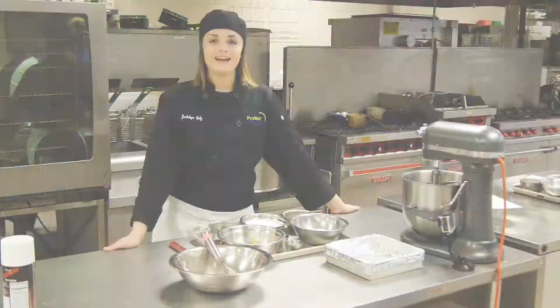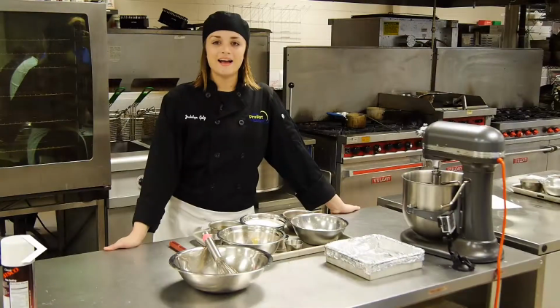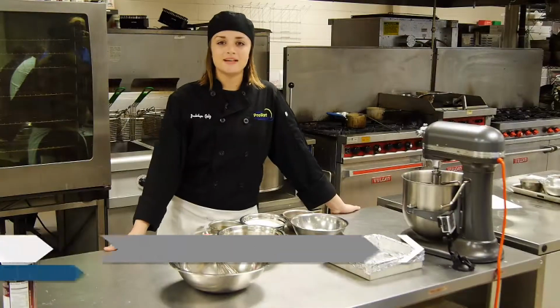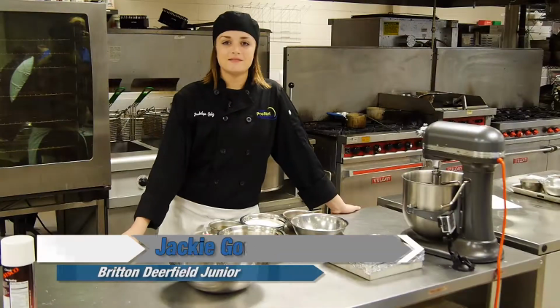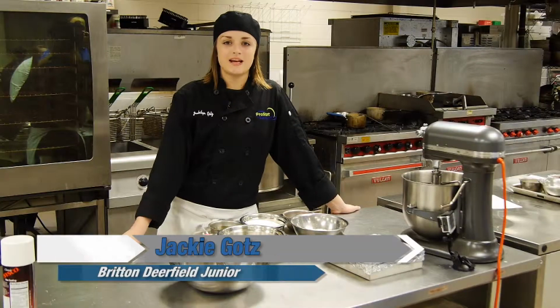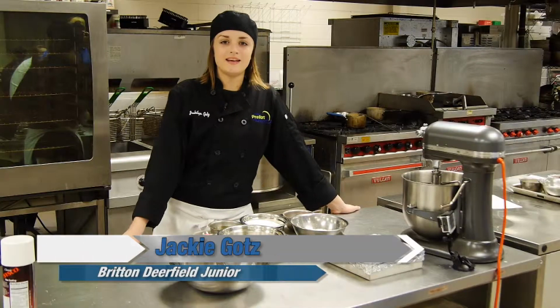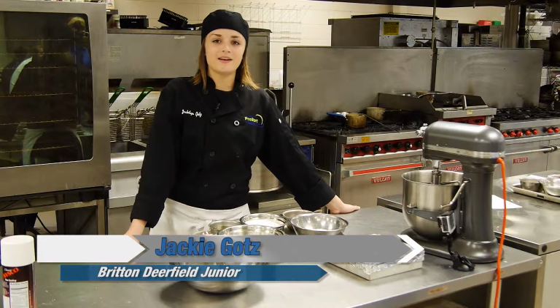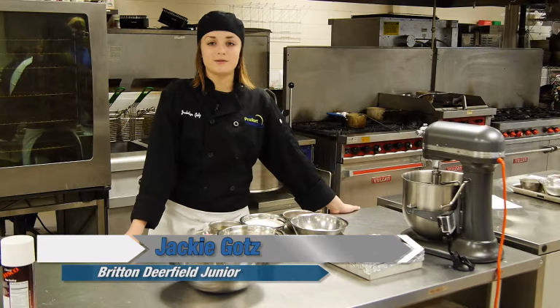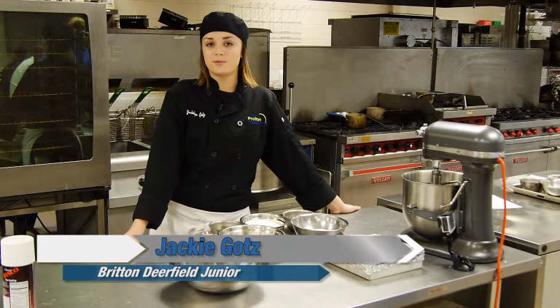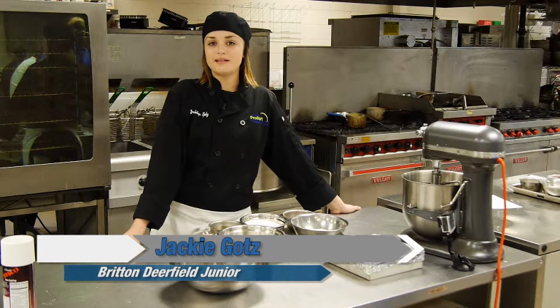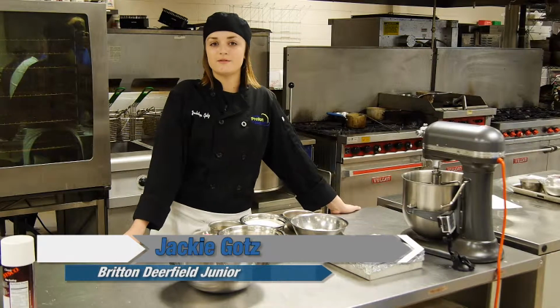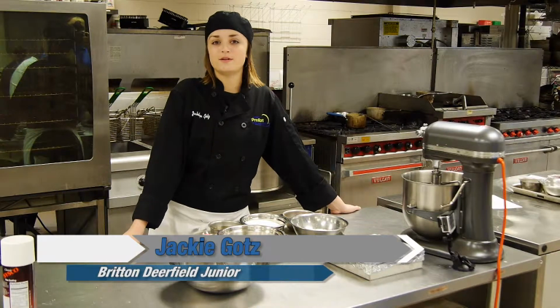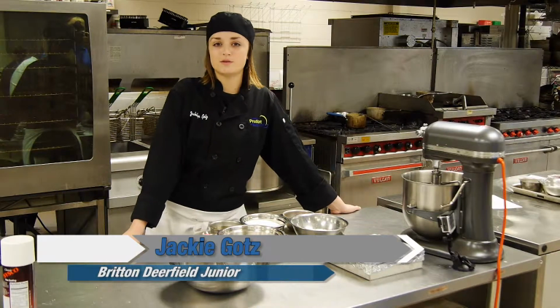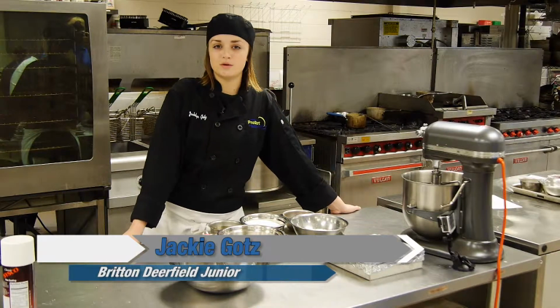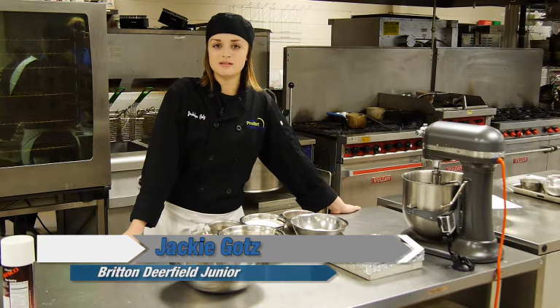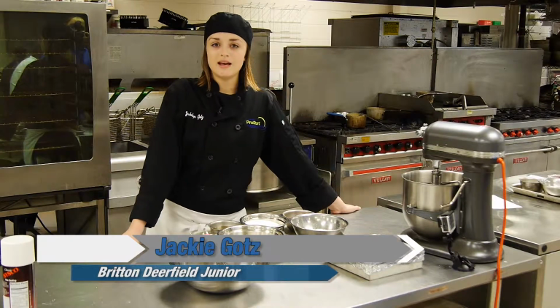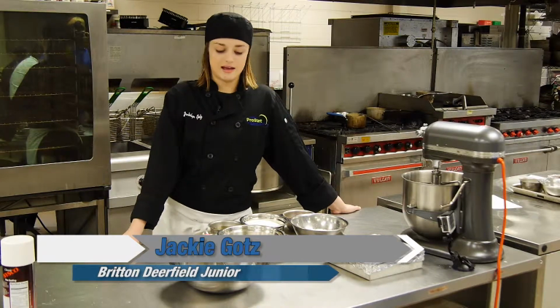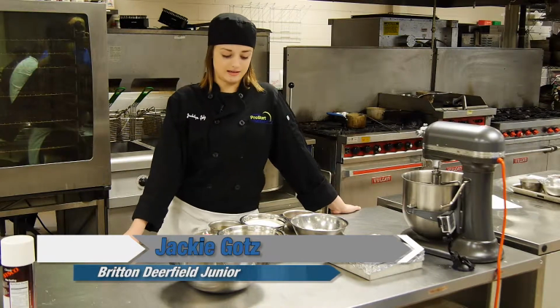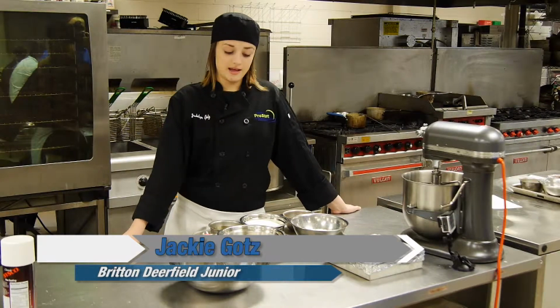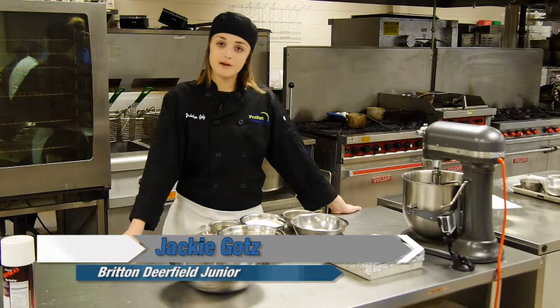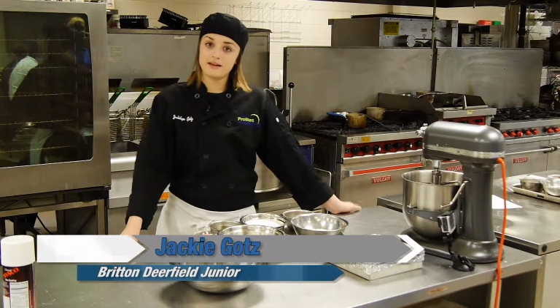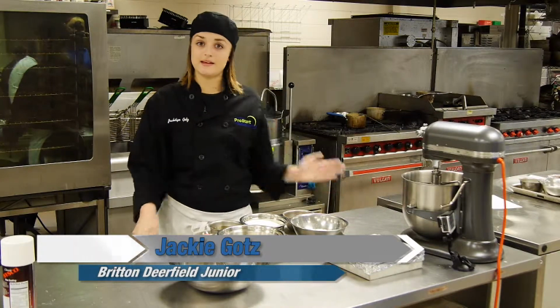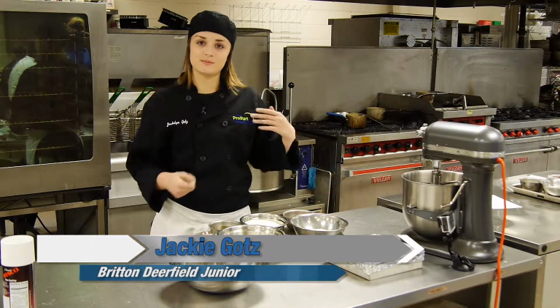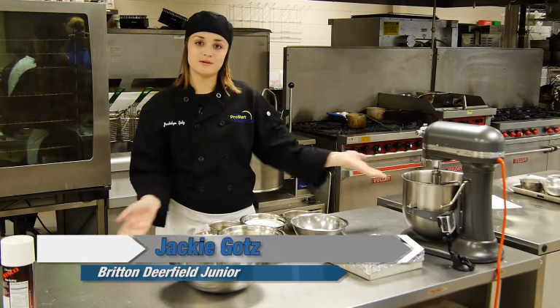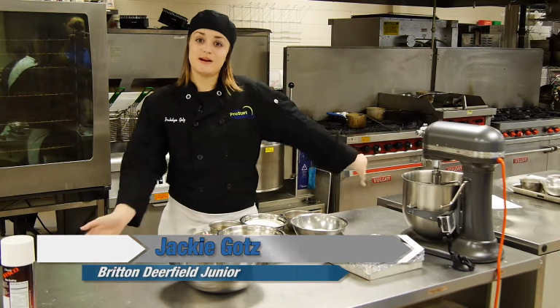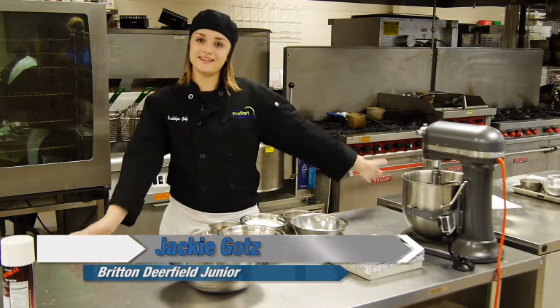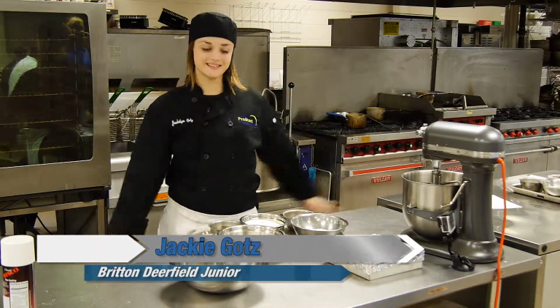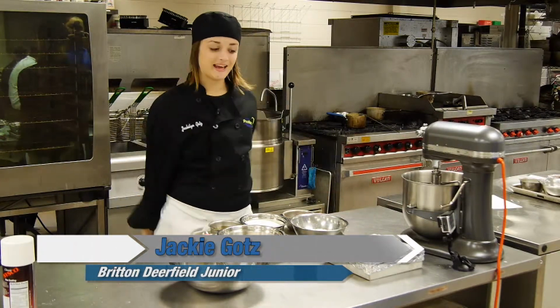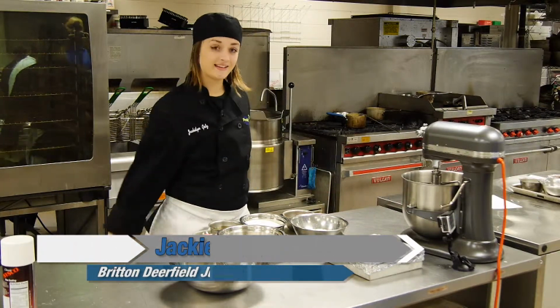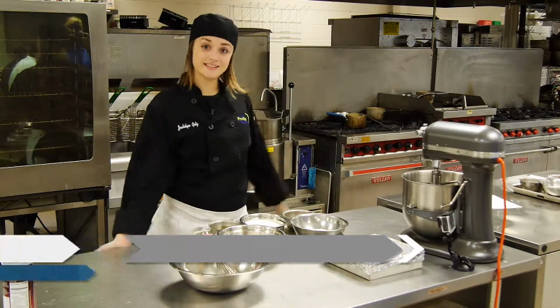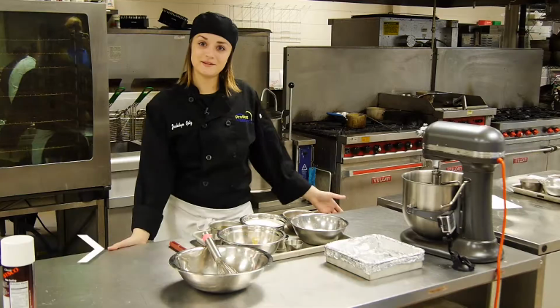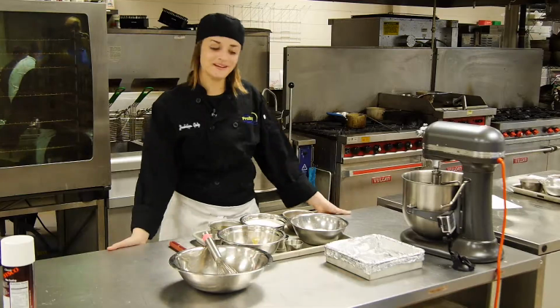Hi, my name is Jackie. I go to Britton Deerfield schools and today we are making s'mores brownies — let's get to it.